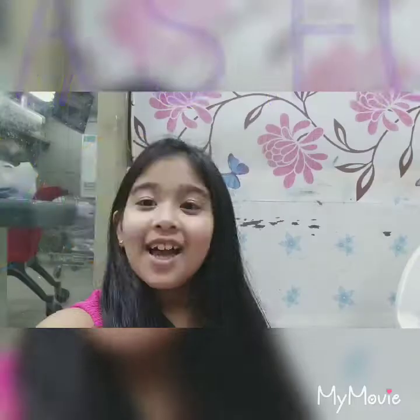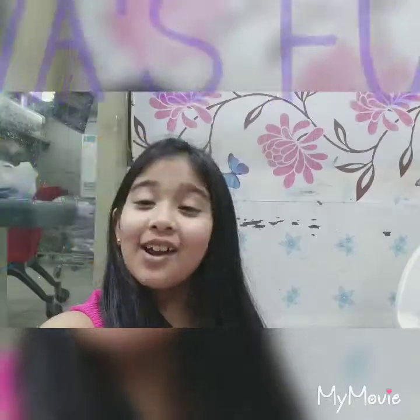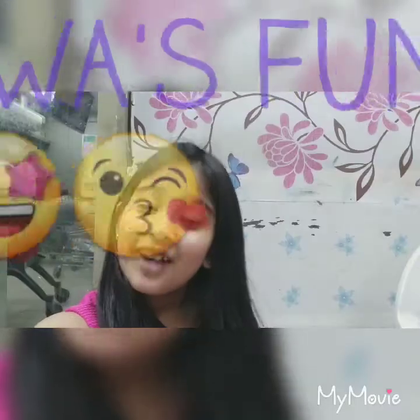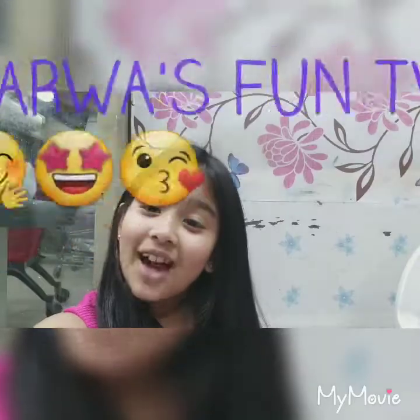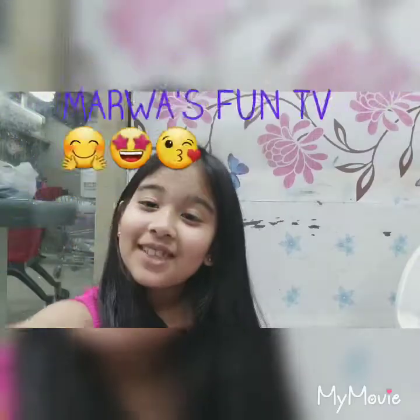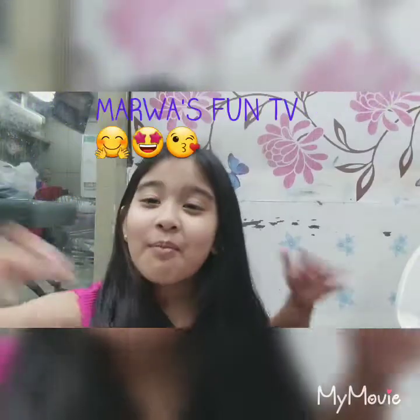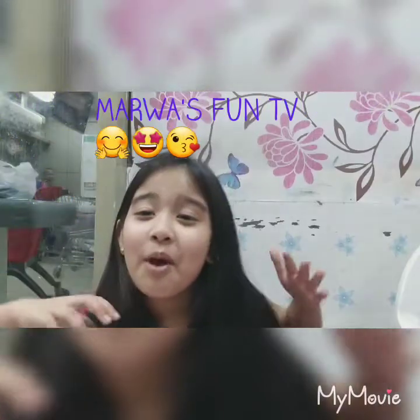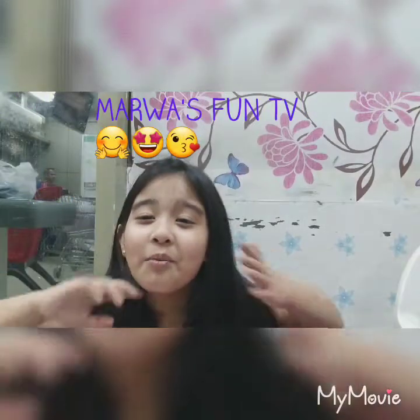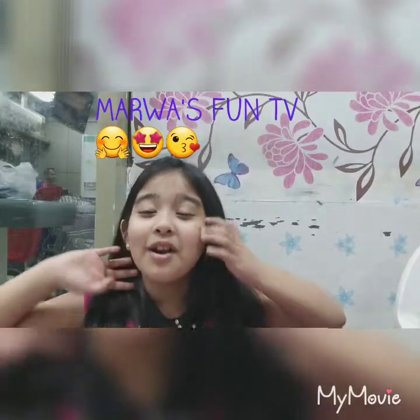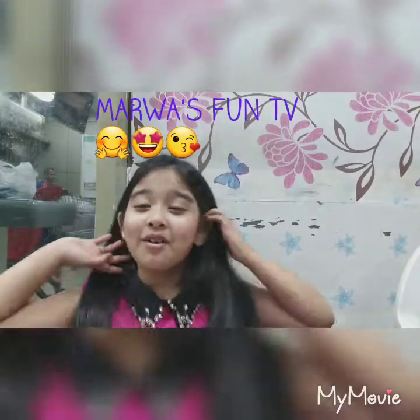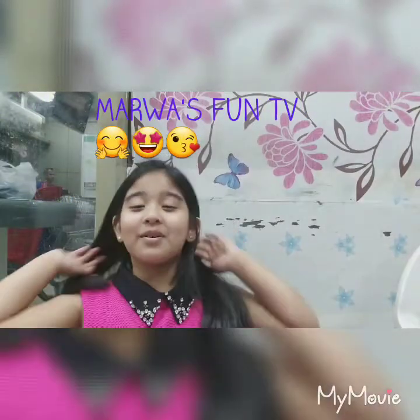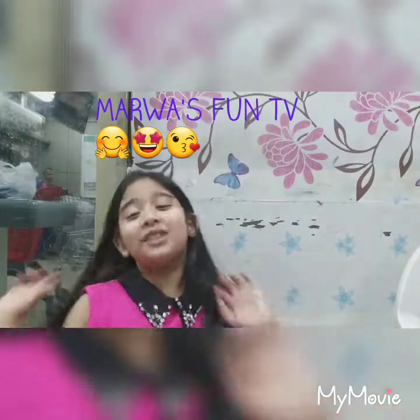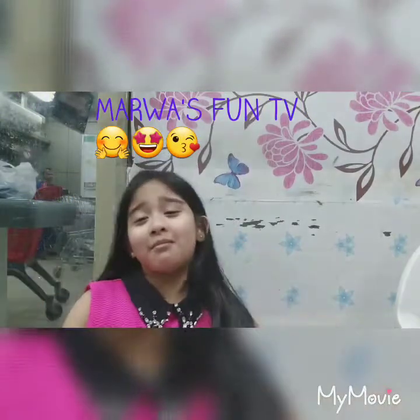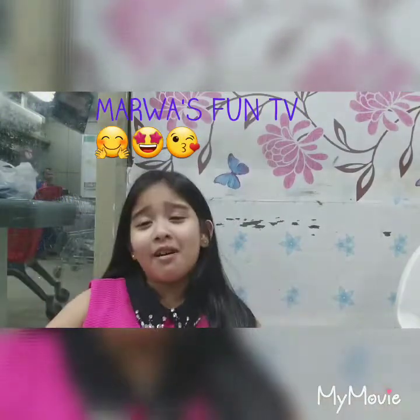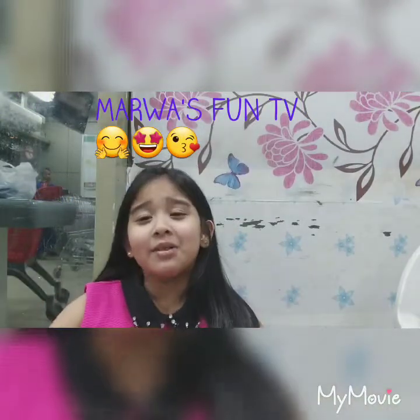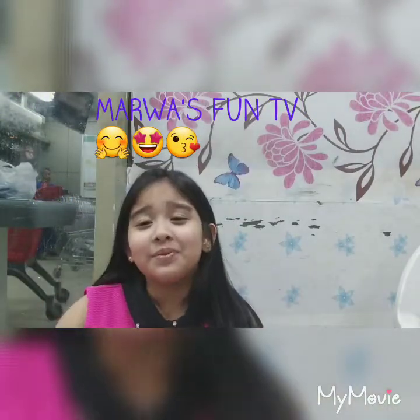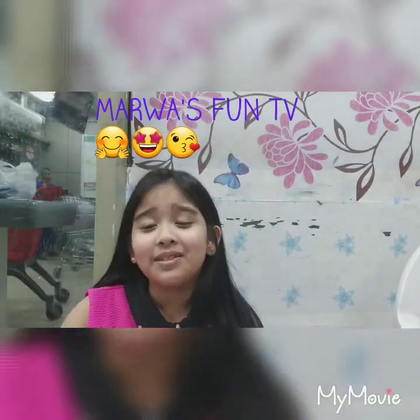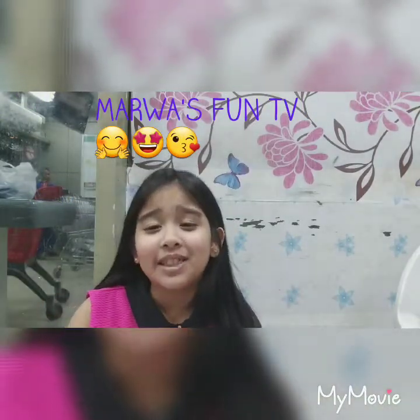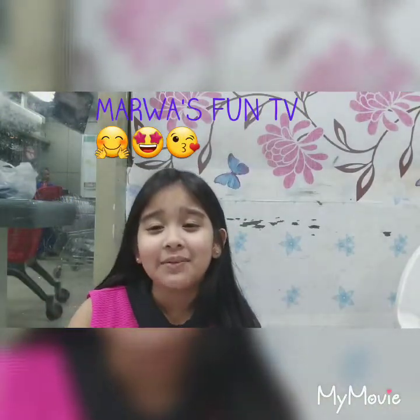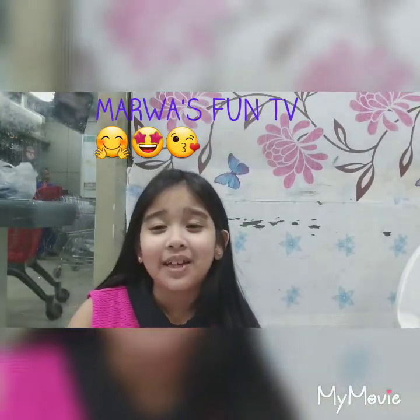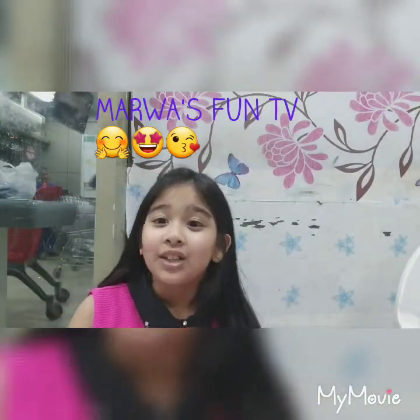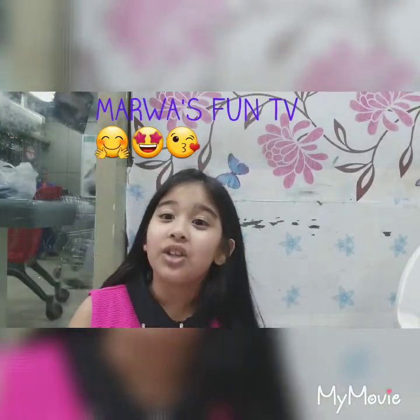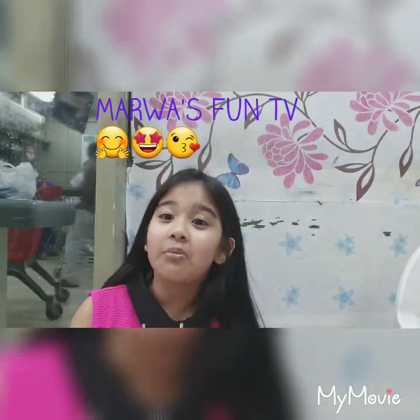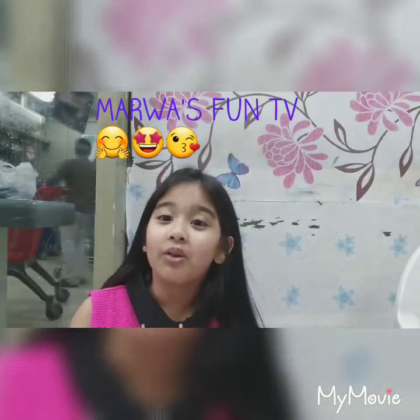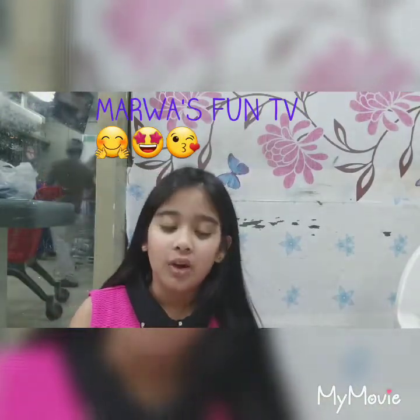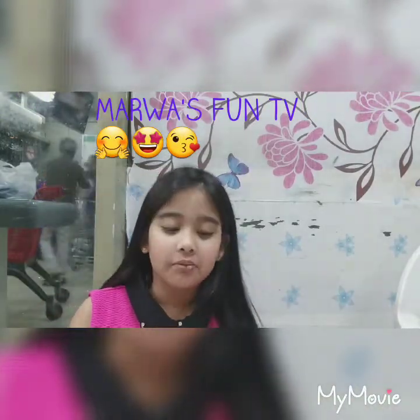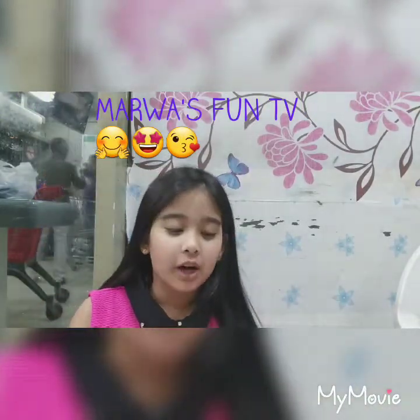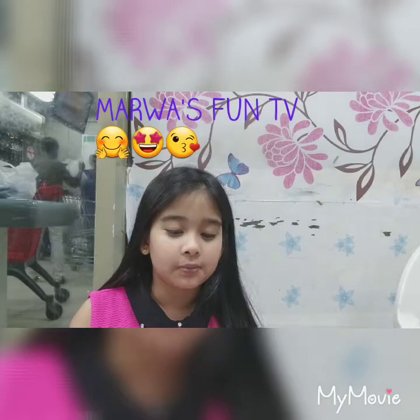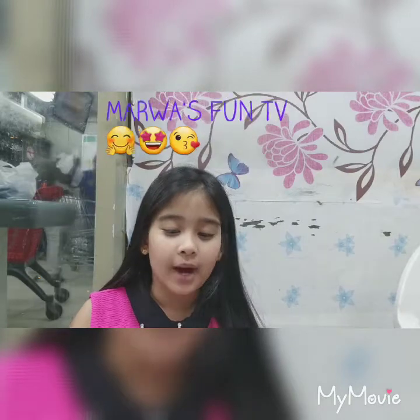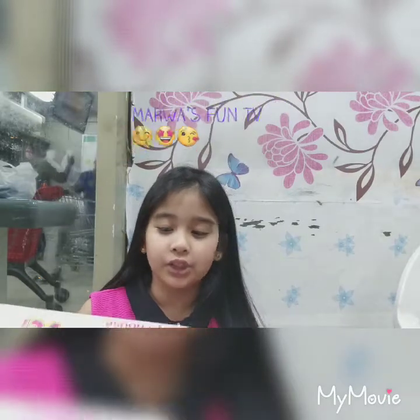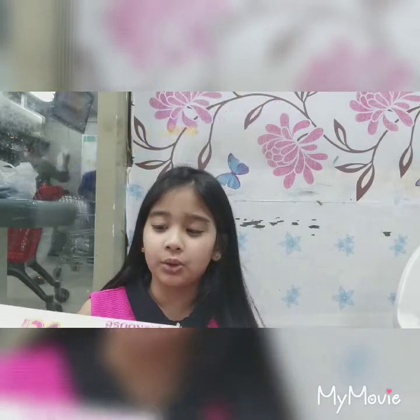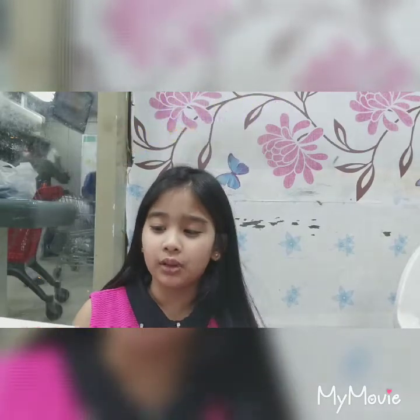Hello guys, I'm Momo and you're watching Momo's from TV. Today I'm going to unbox my jewelry.